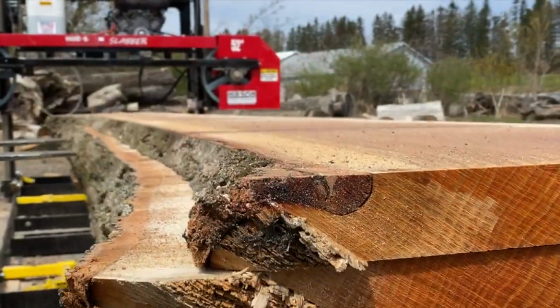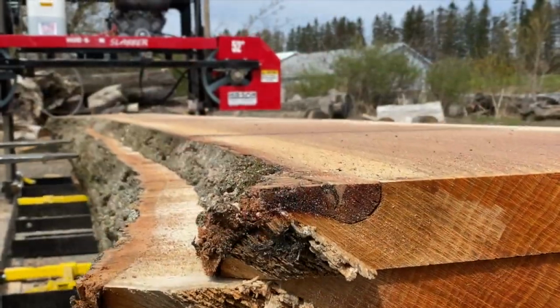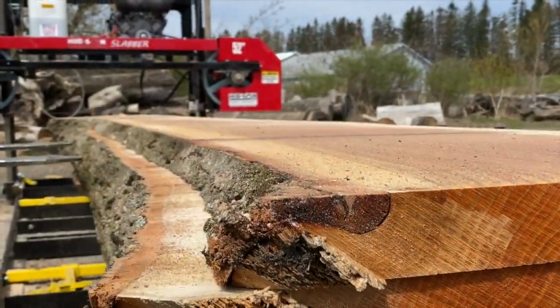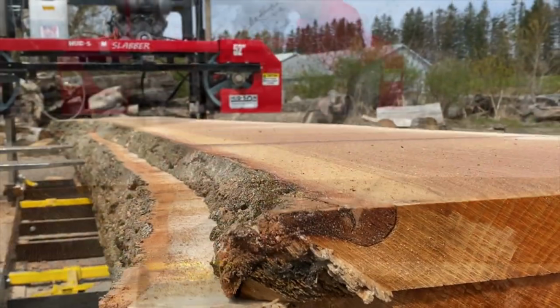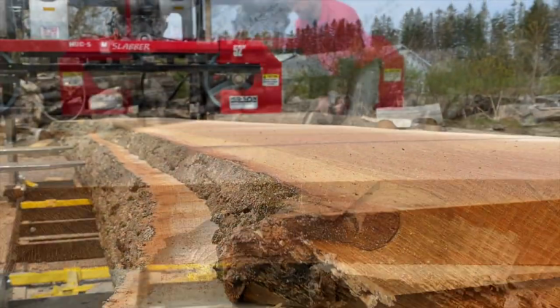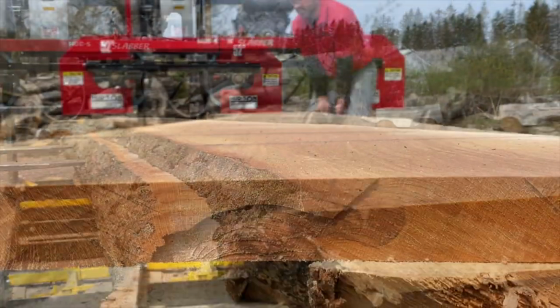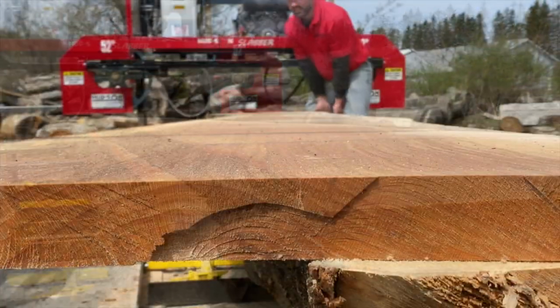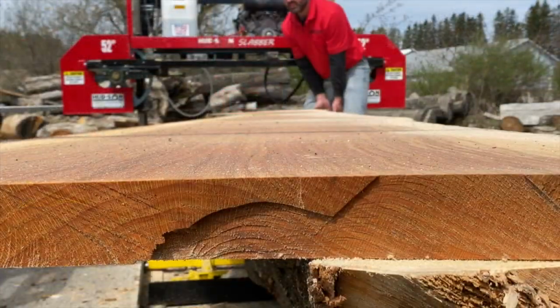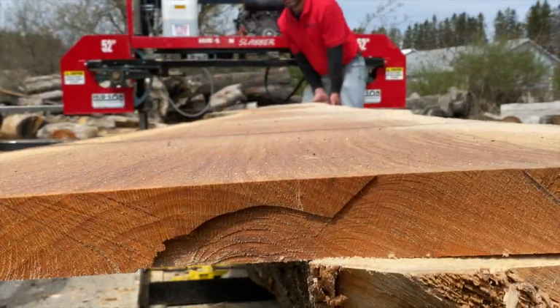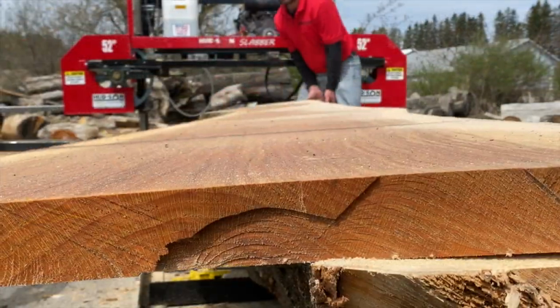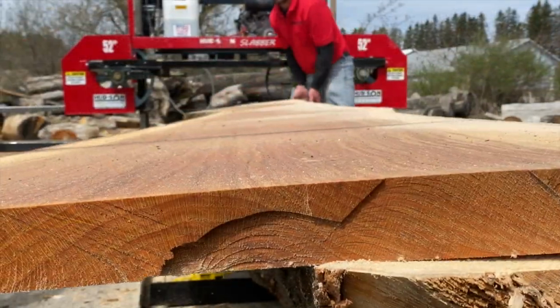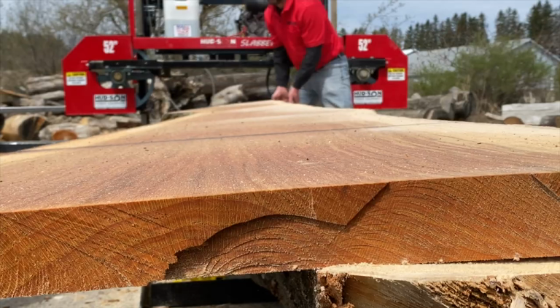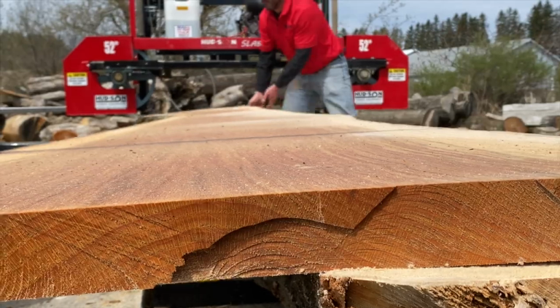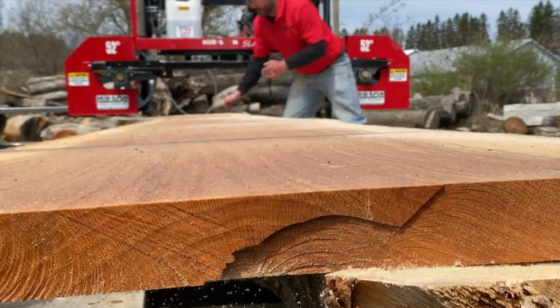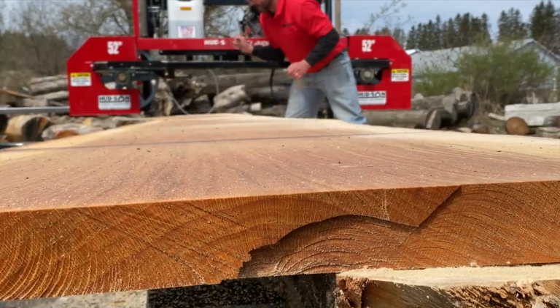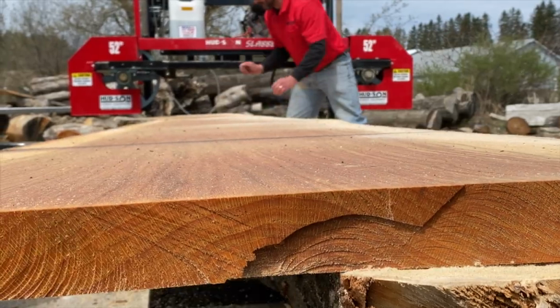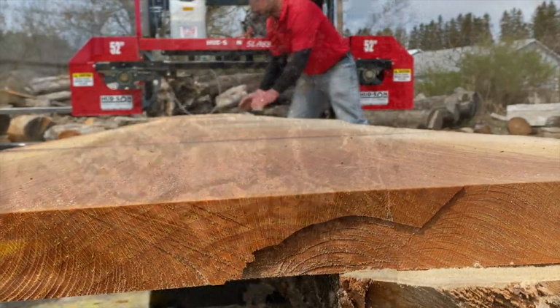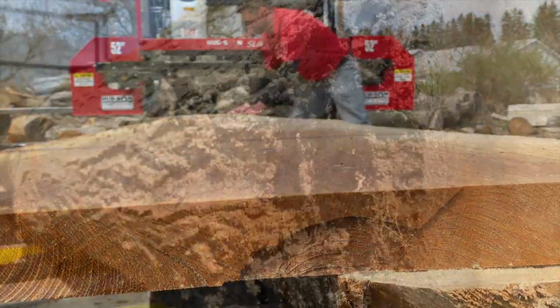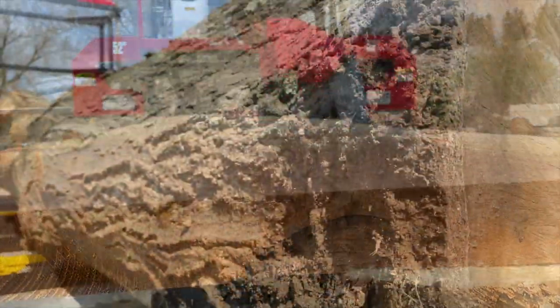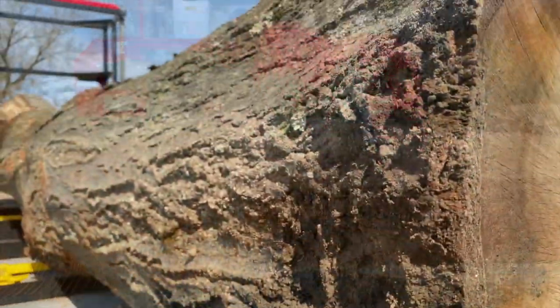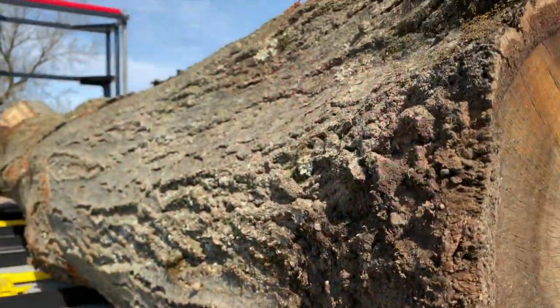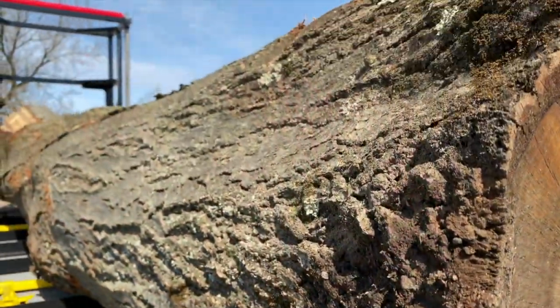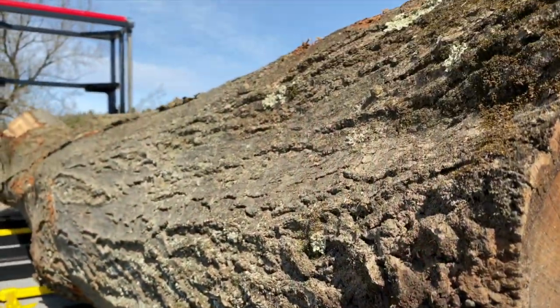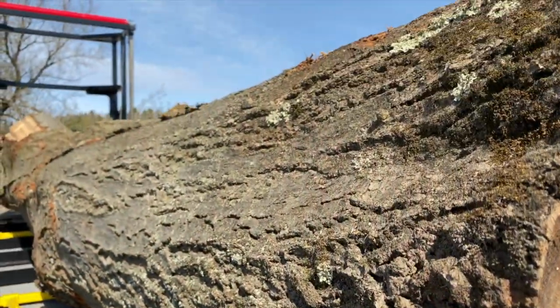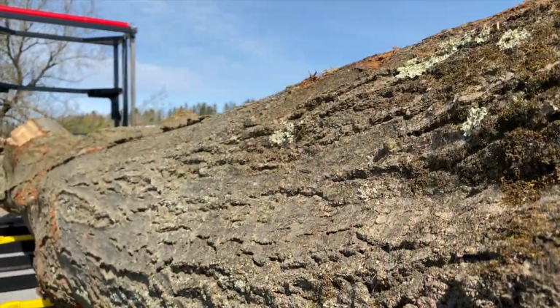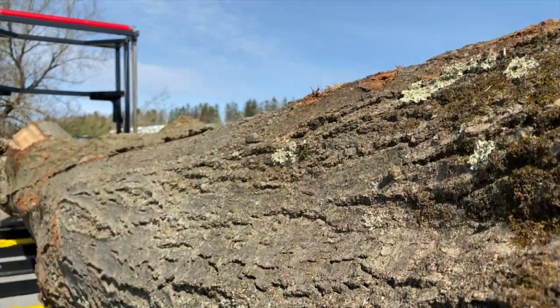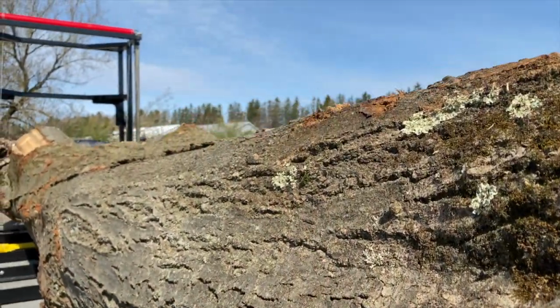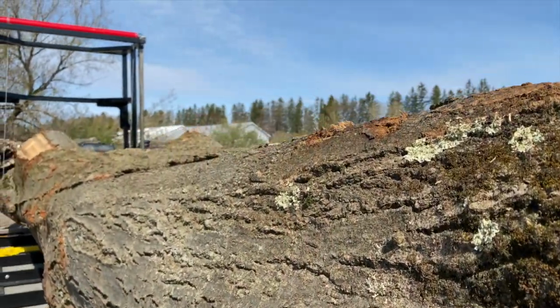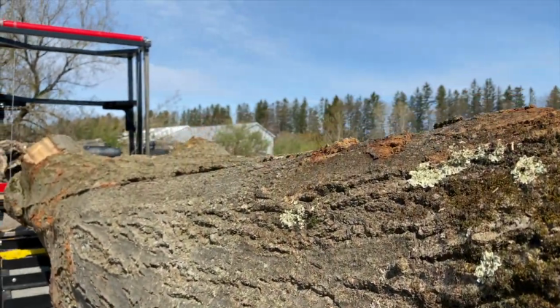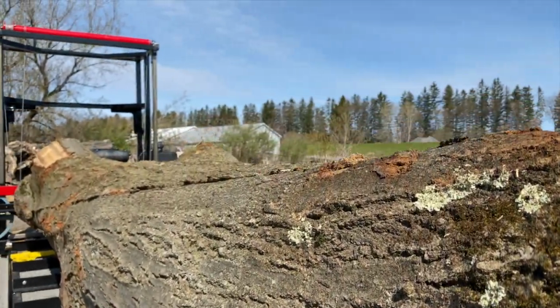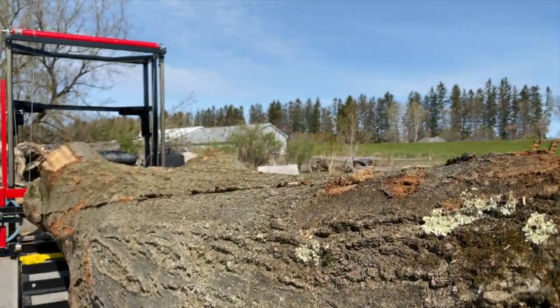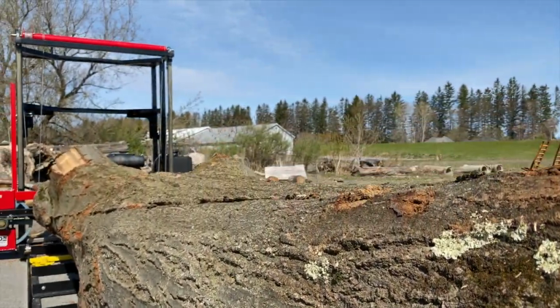This is a great mill for cutting table tops, bar tops, and those wide odd shaped logs that no other mills can handle.